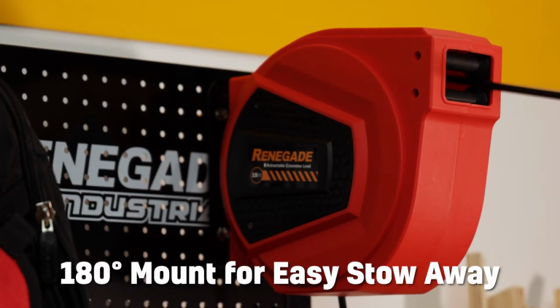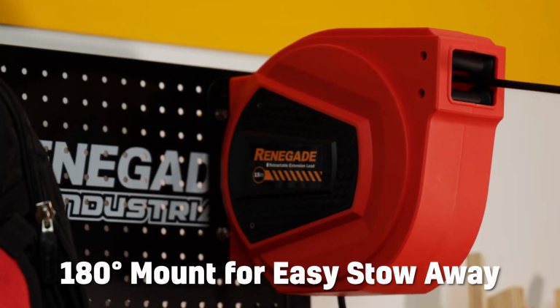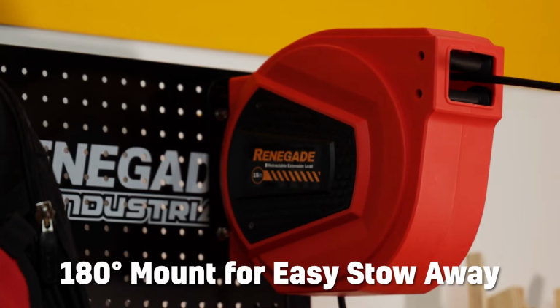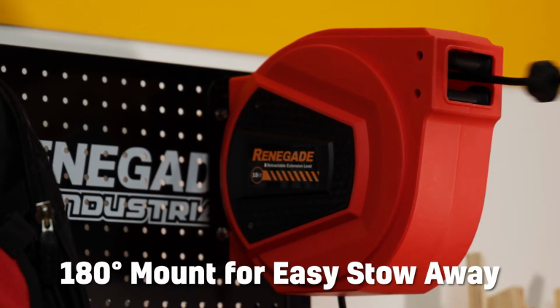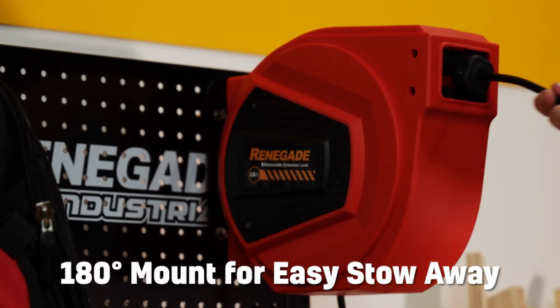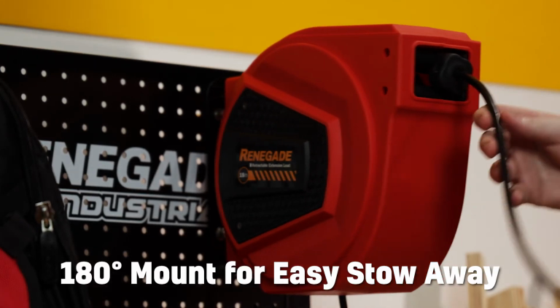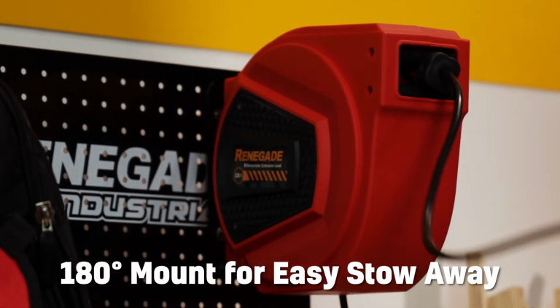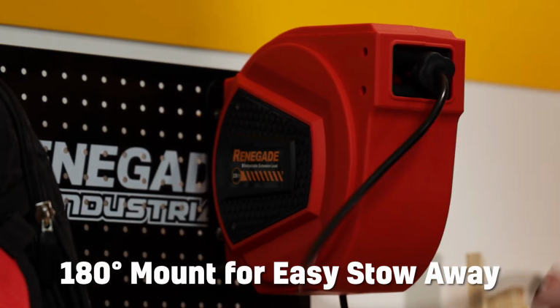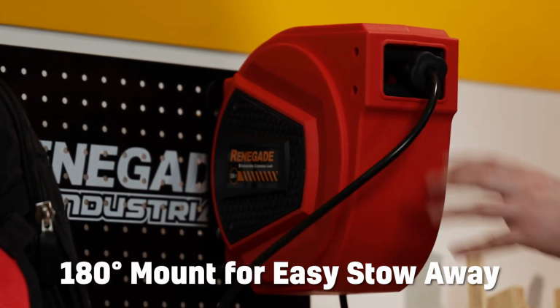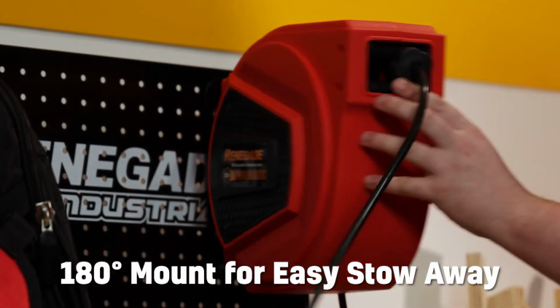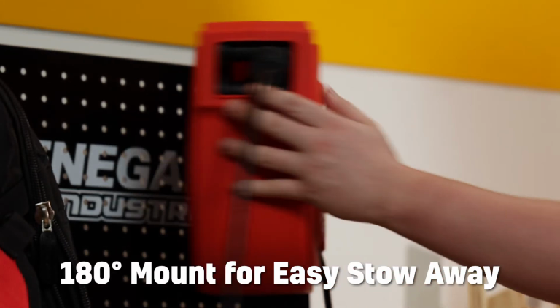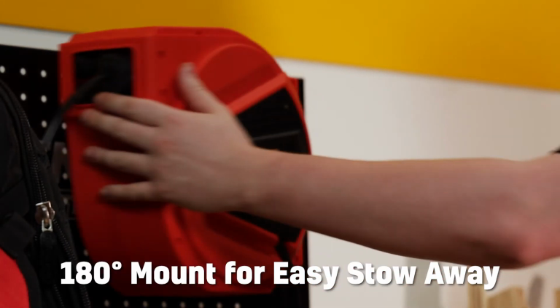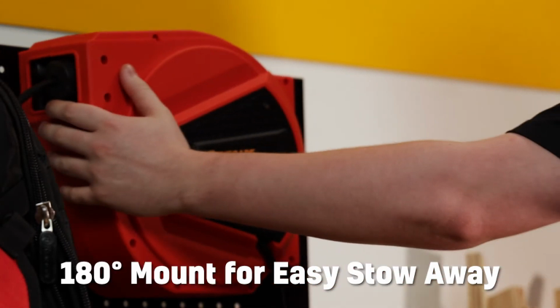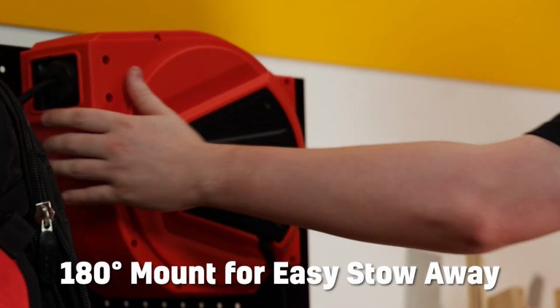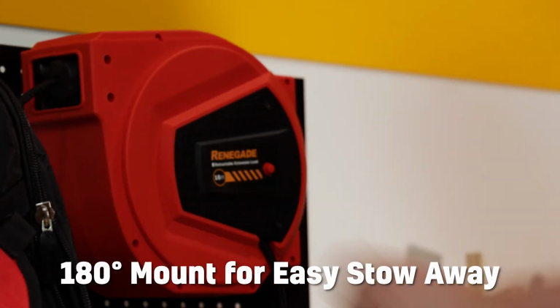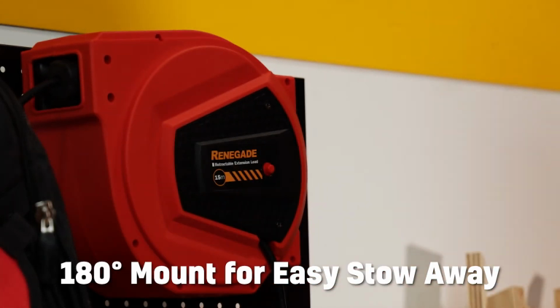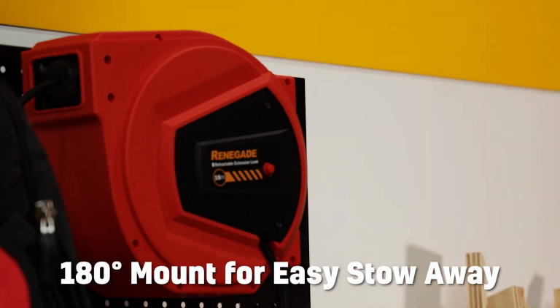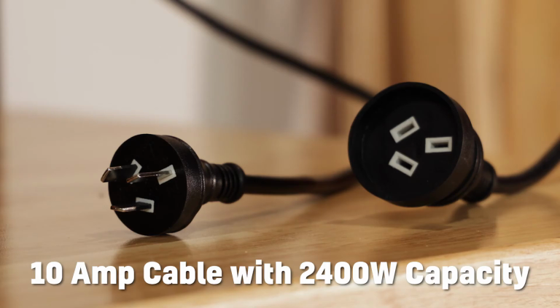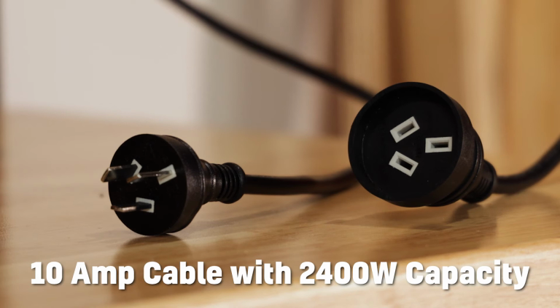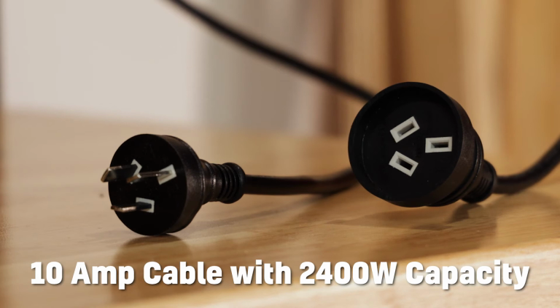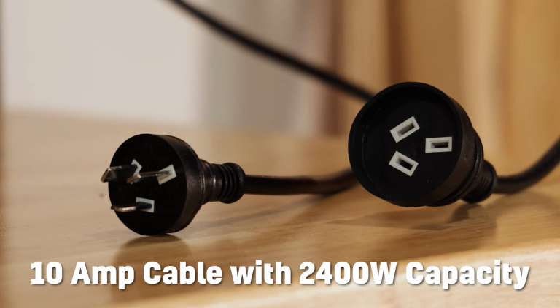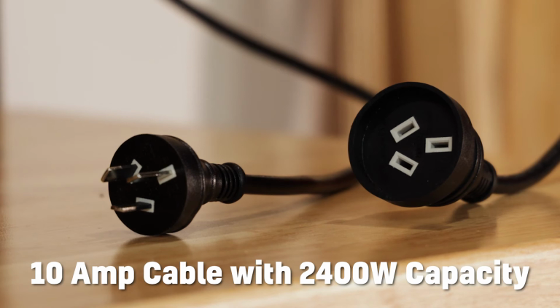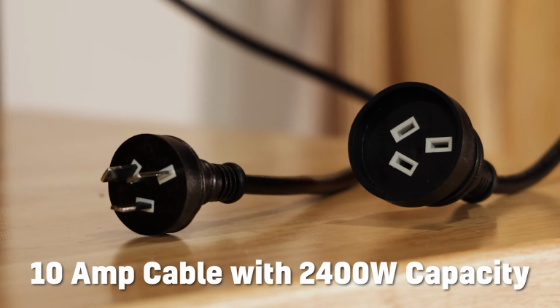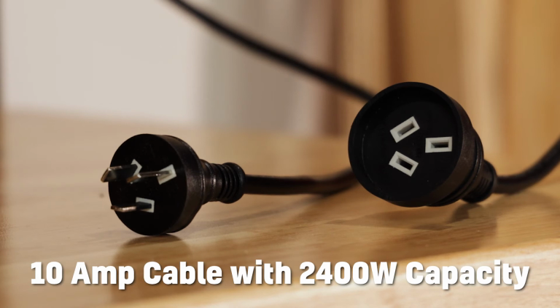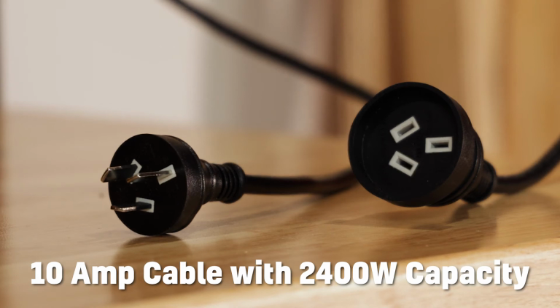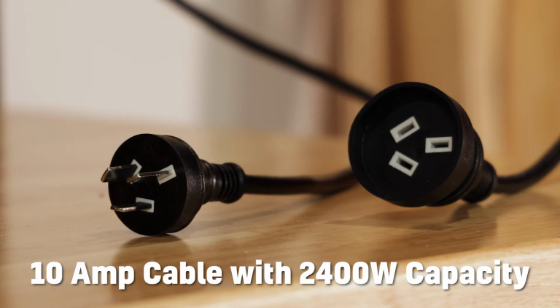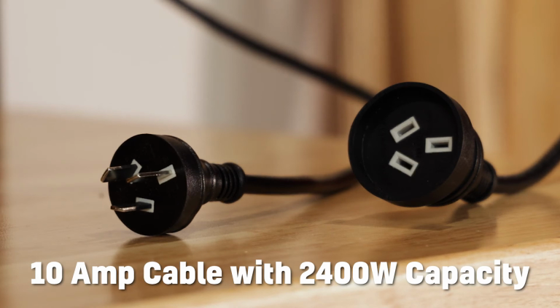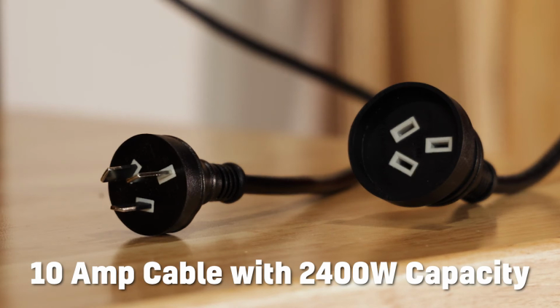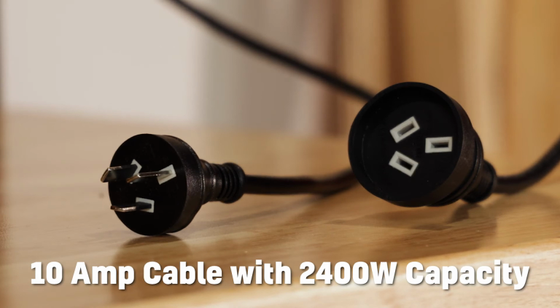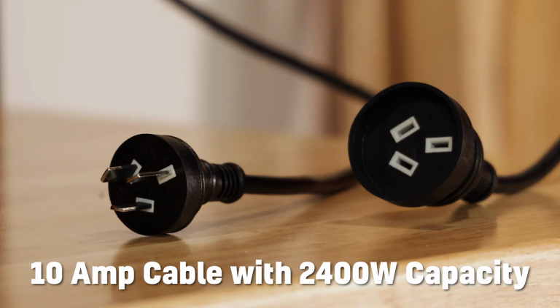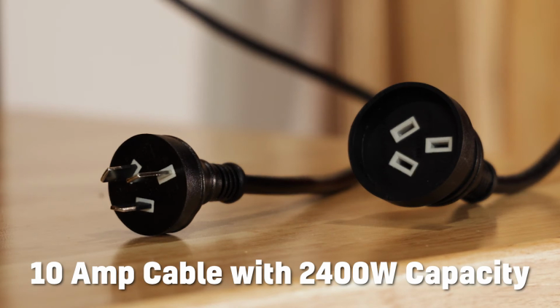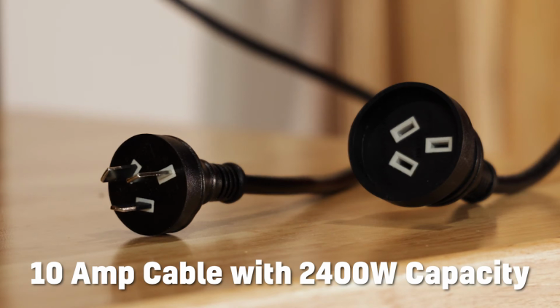This 15m extension cable extends and retracts easily for all uses. You get a 10 amp cable with a maximum capacity of 2400 watts.